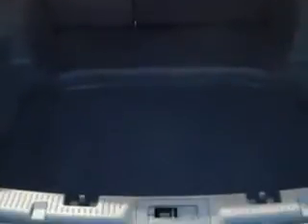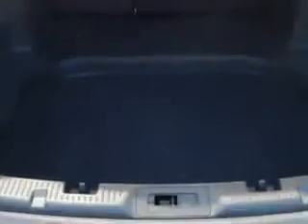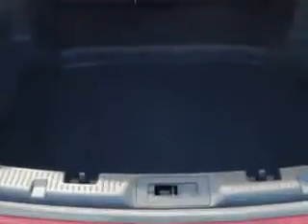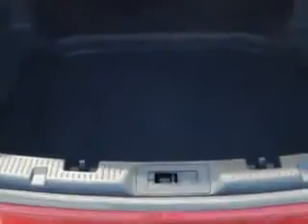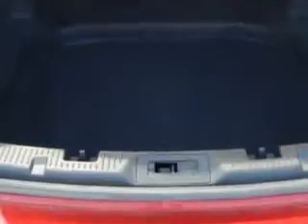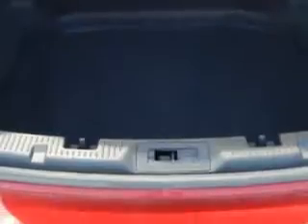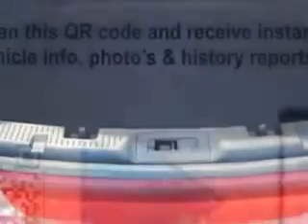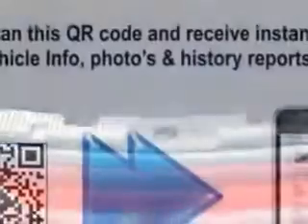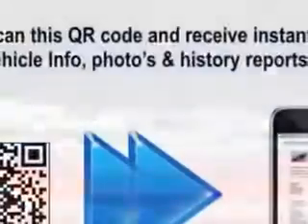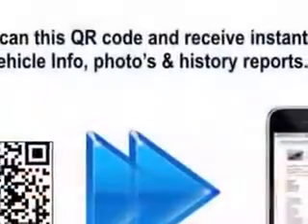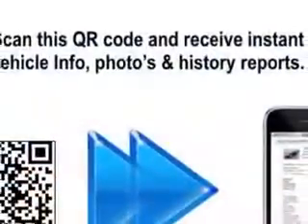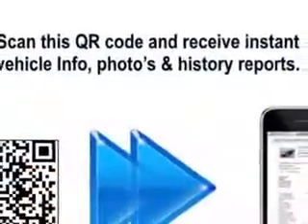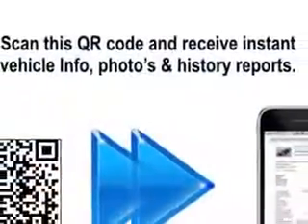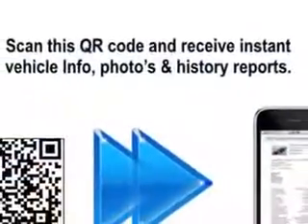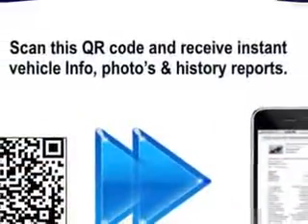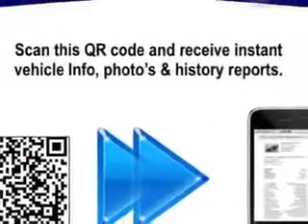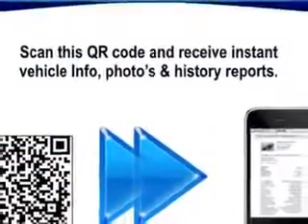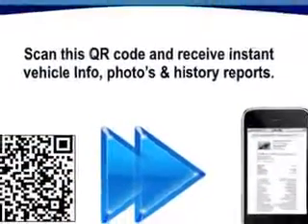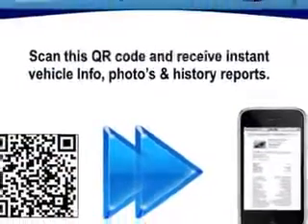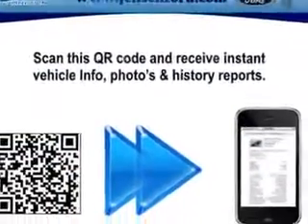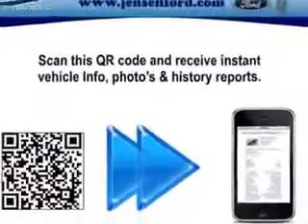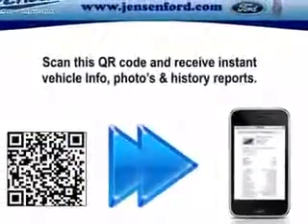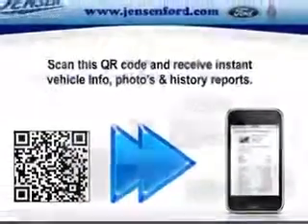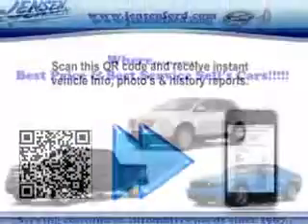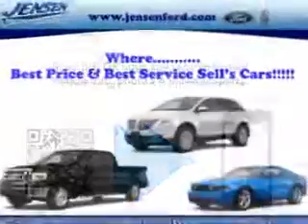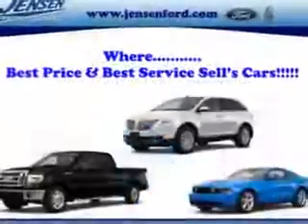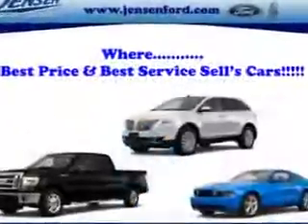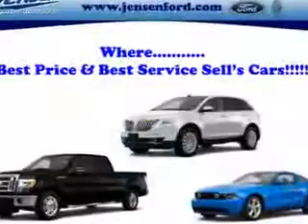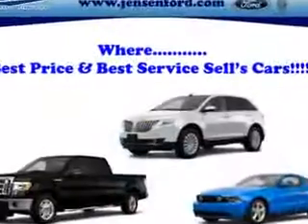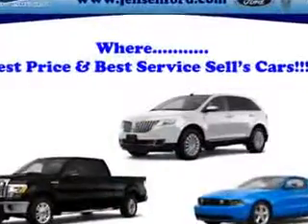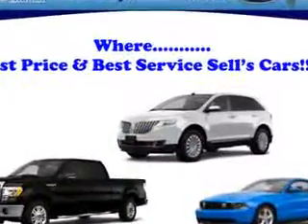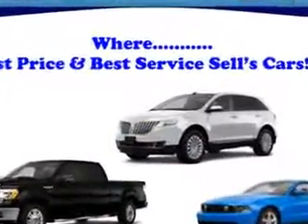Enjoy the drive and have peace of mind in this 2014 Ford Taurus. See us at Jensen Ford Lincoln today.